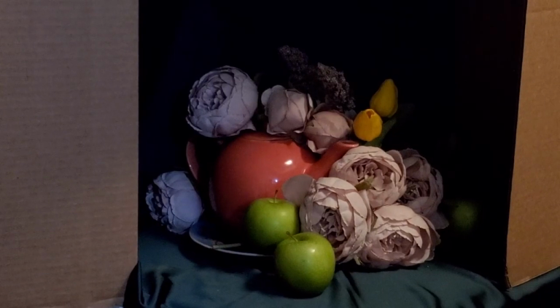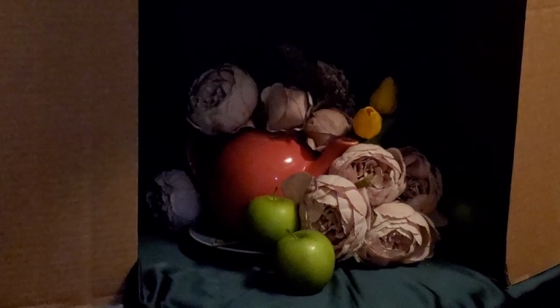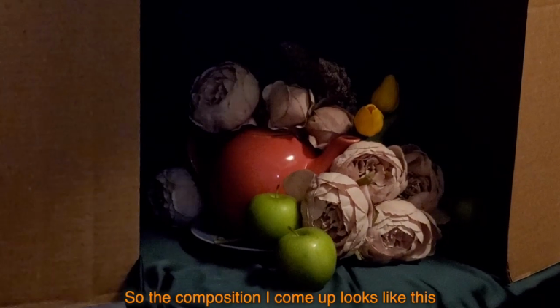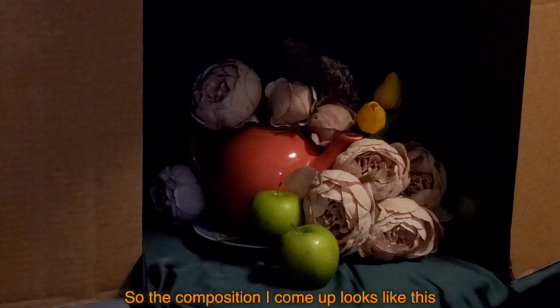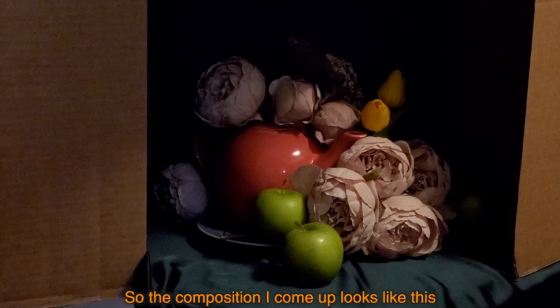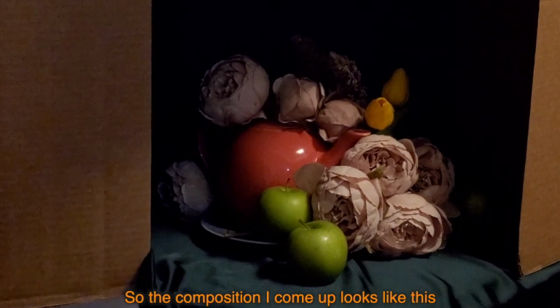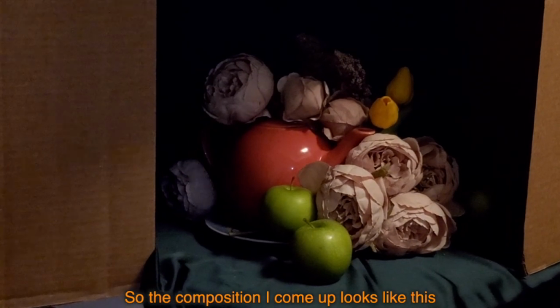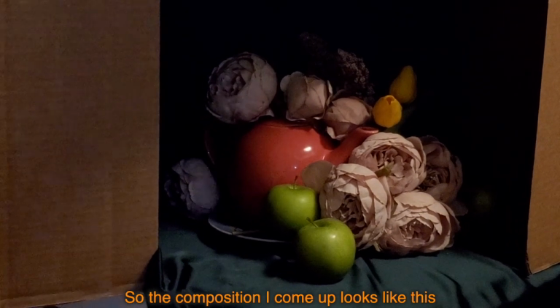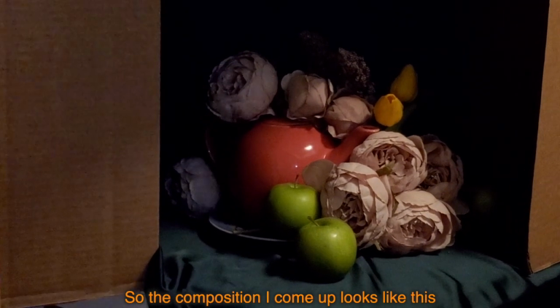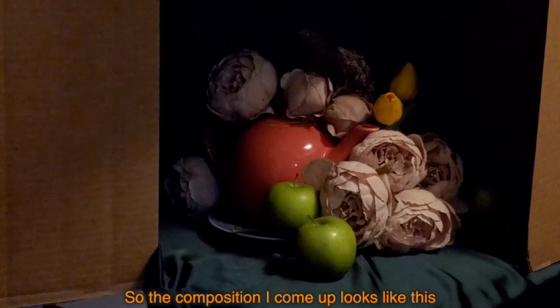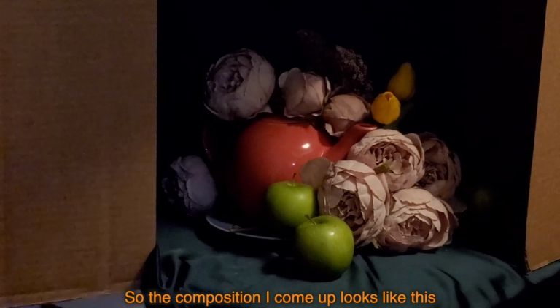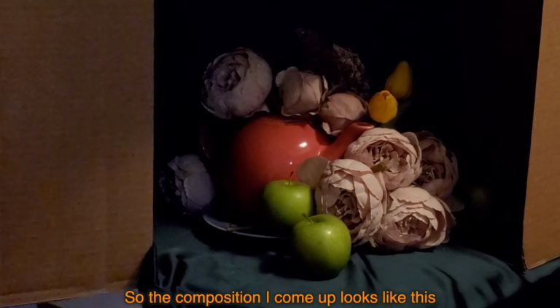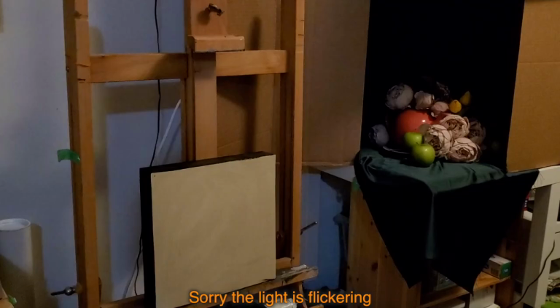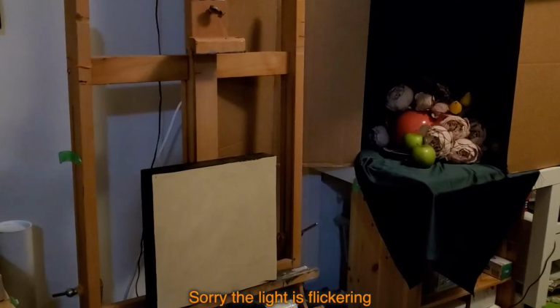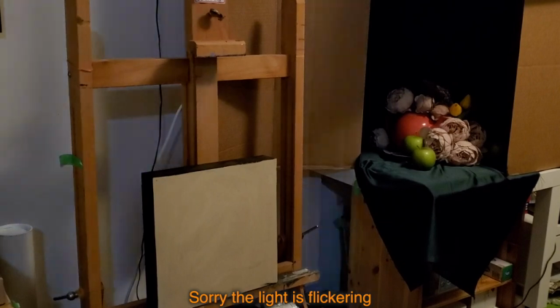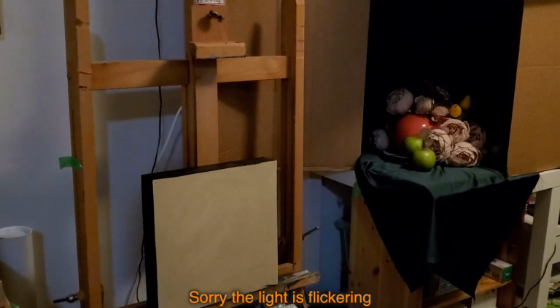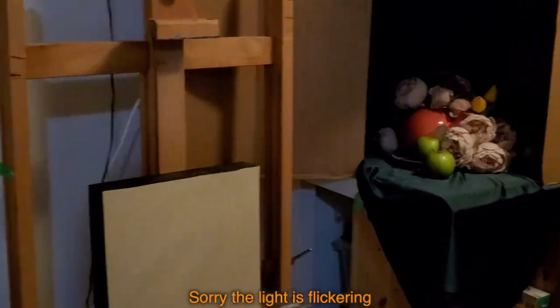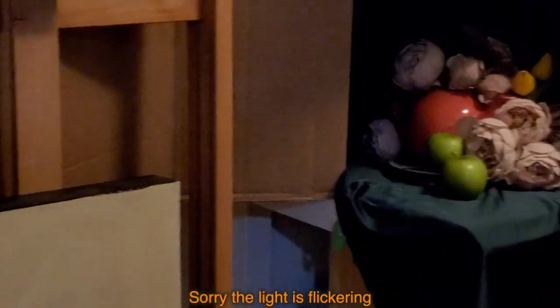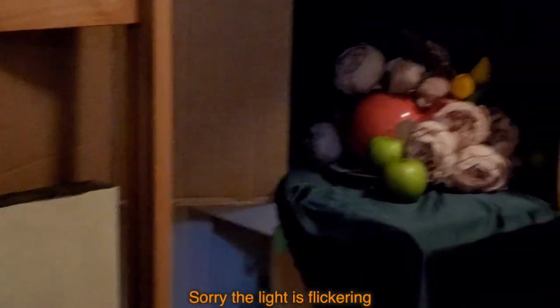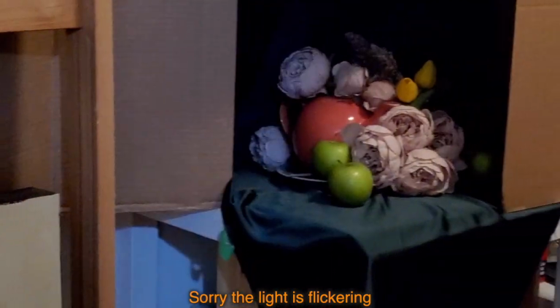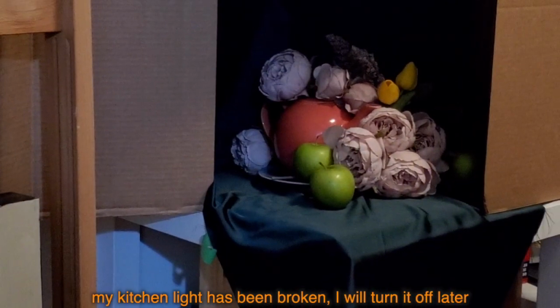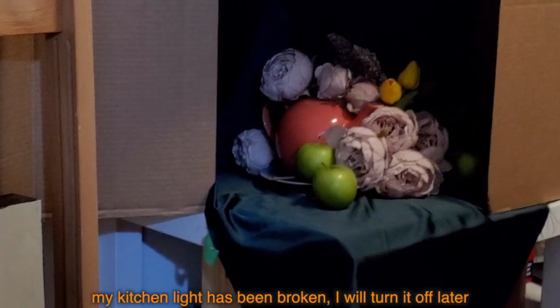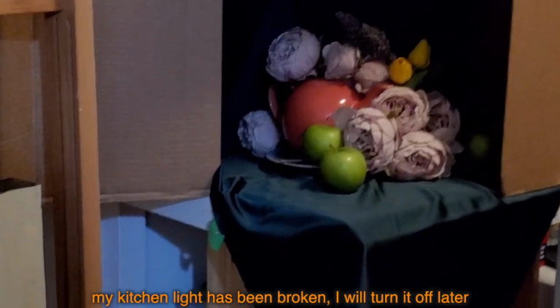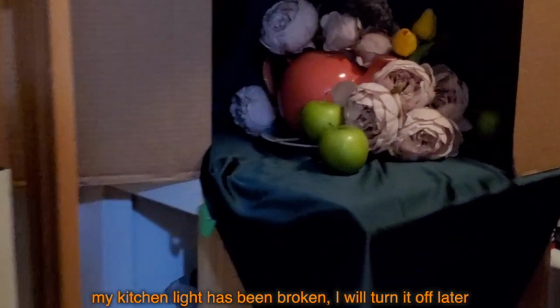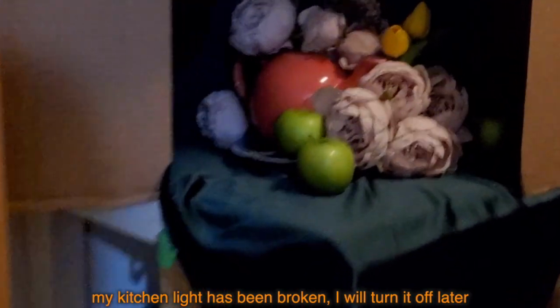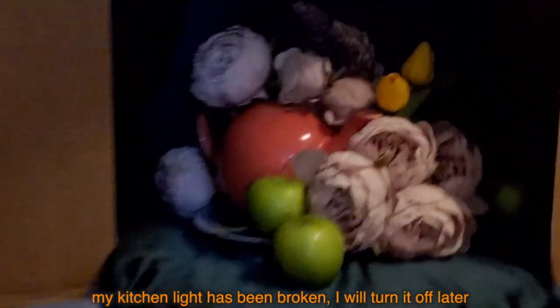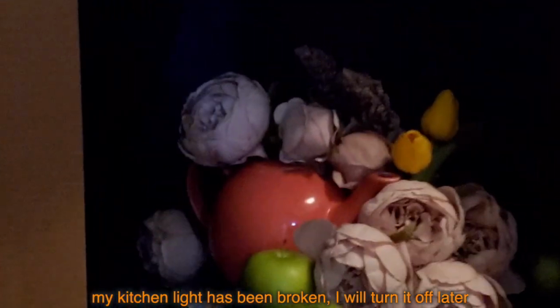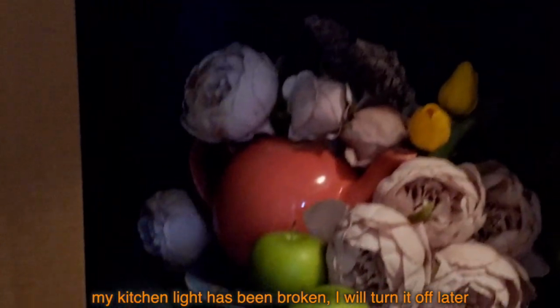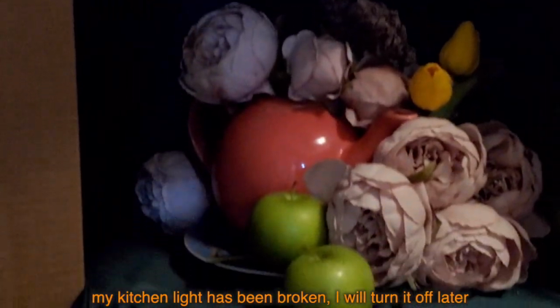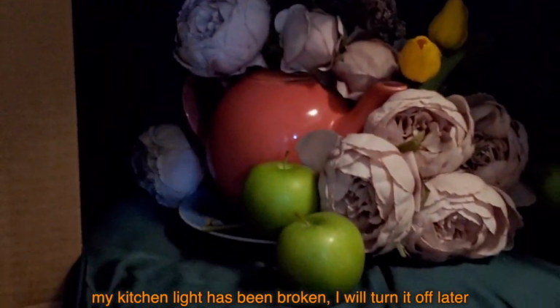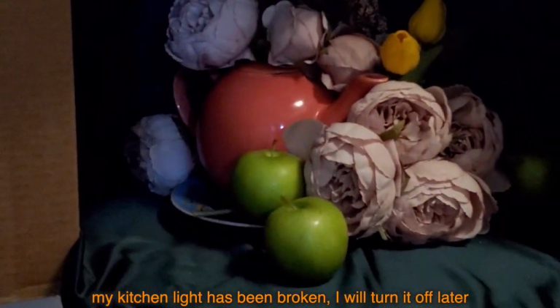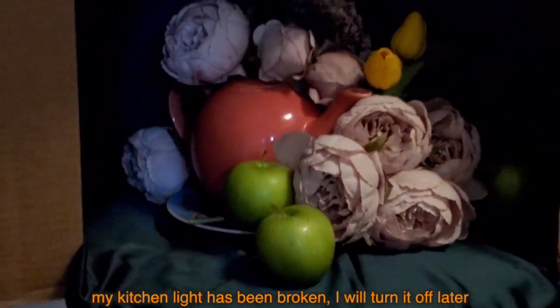So the composition I came up with looks like this. Sorry, the light is flickering — my kitchen light has been broken. I will turn it off later.